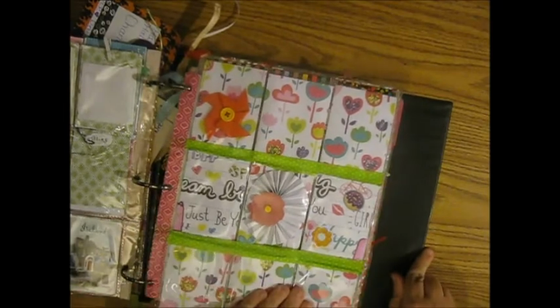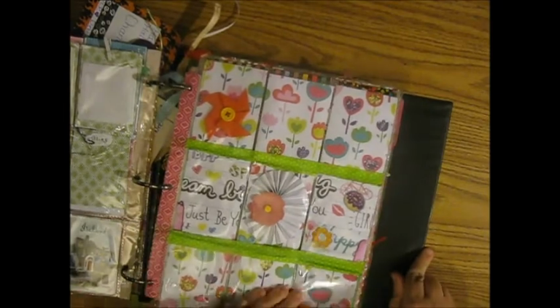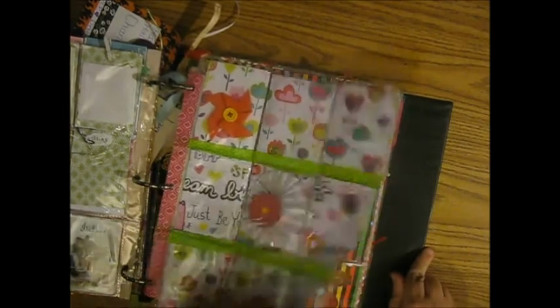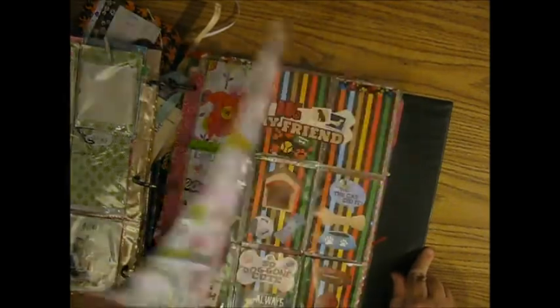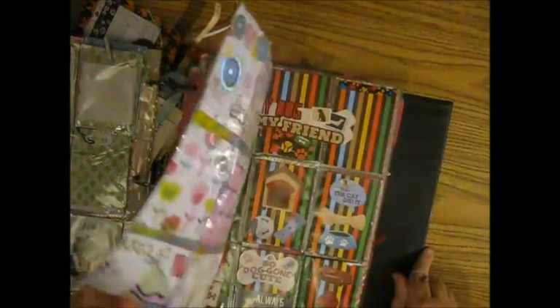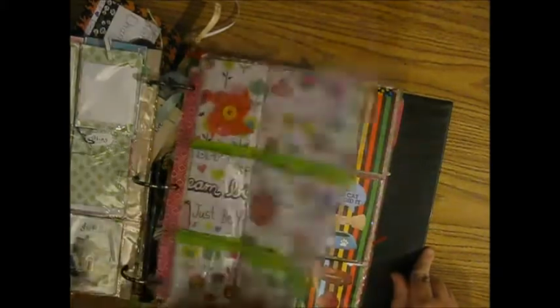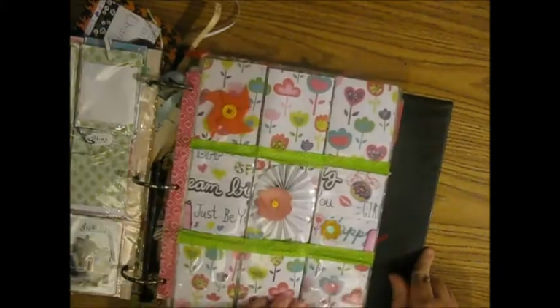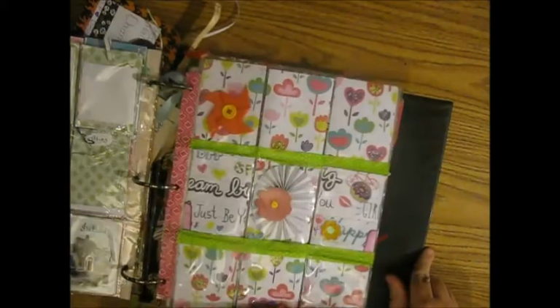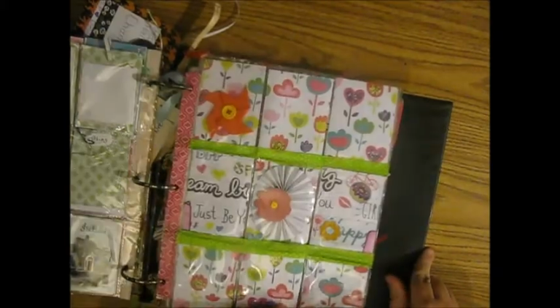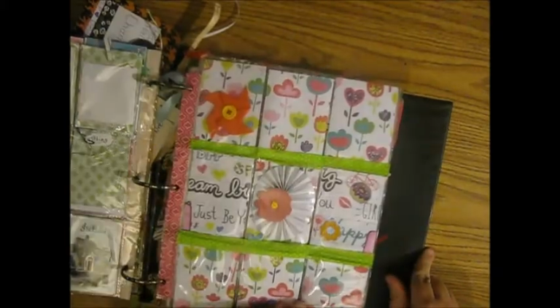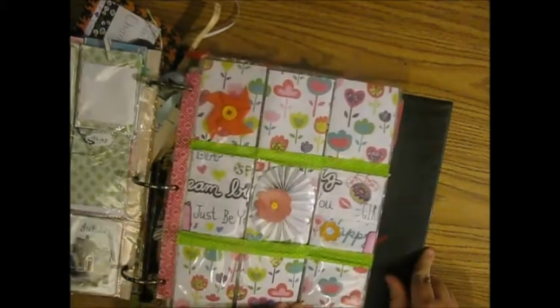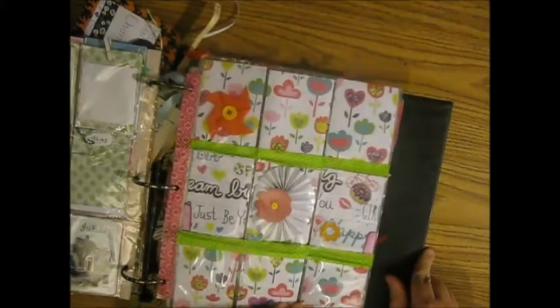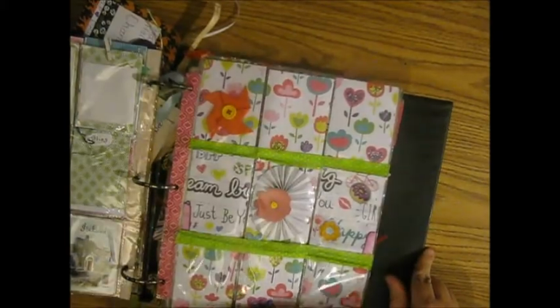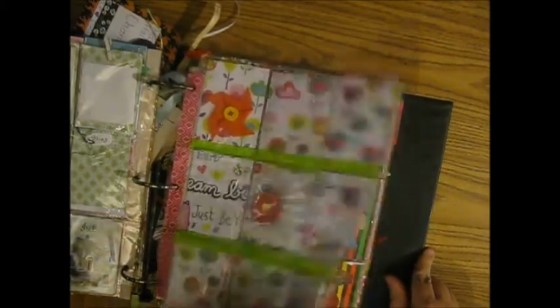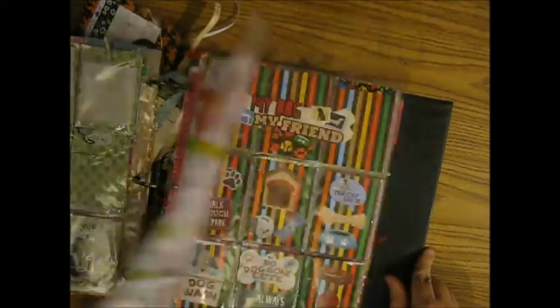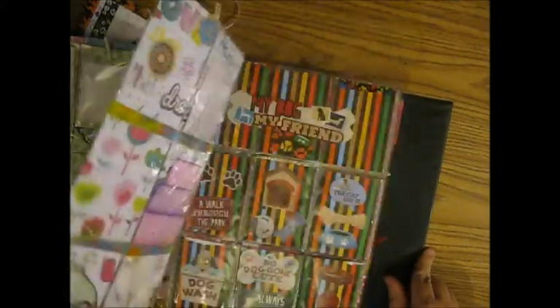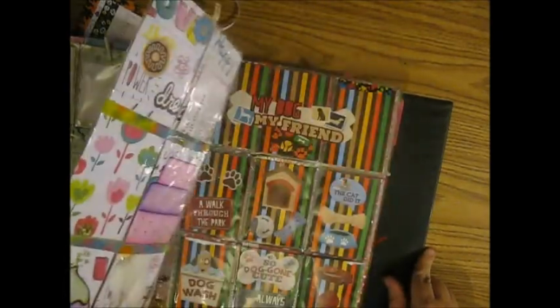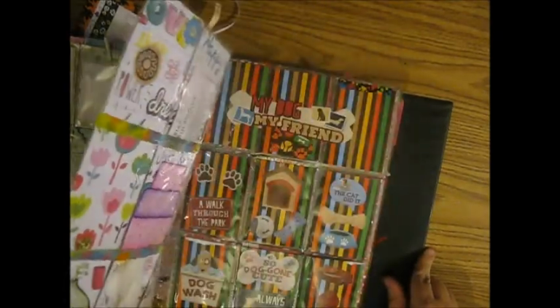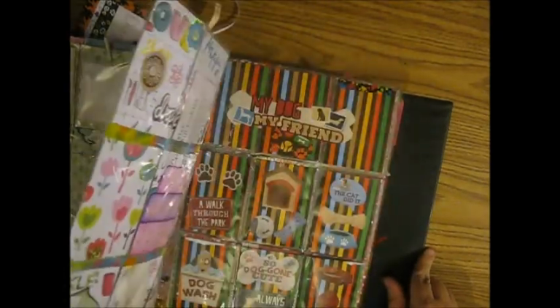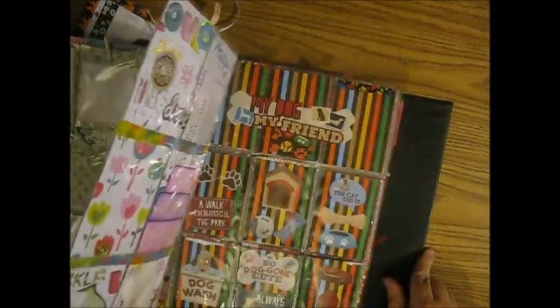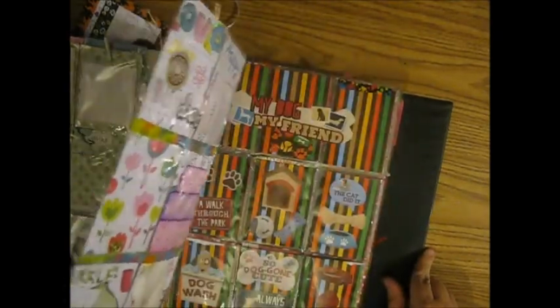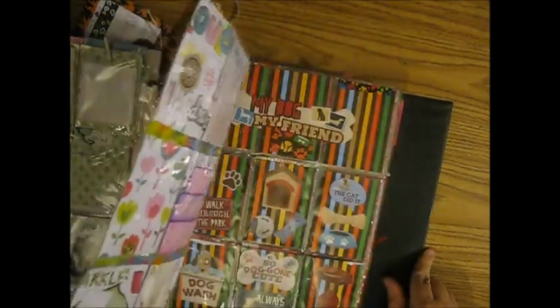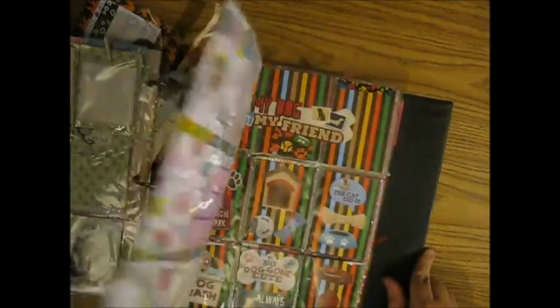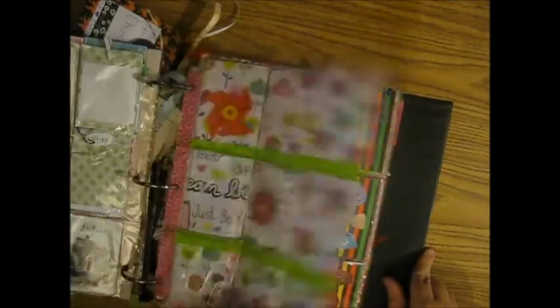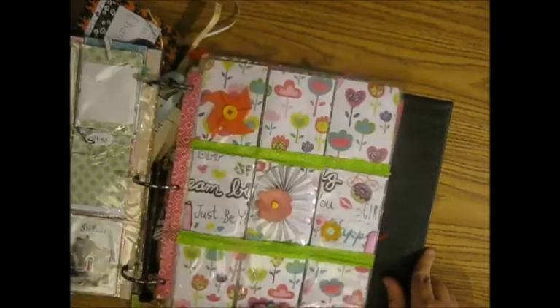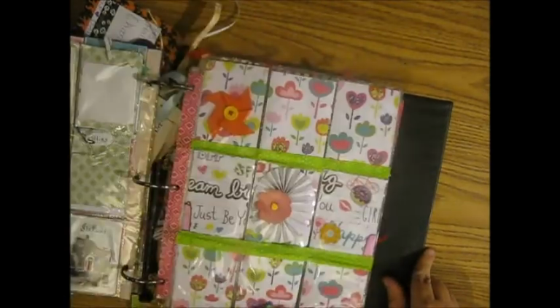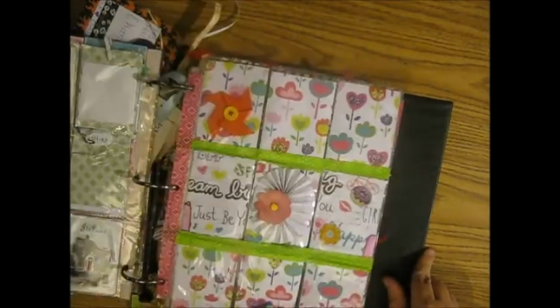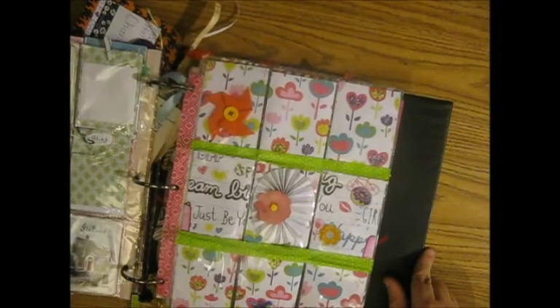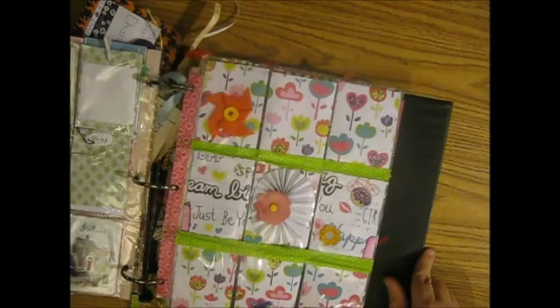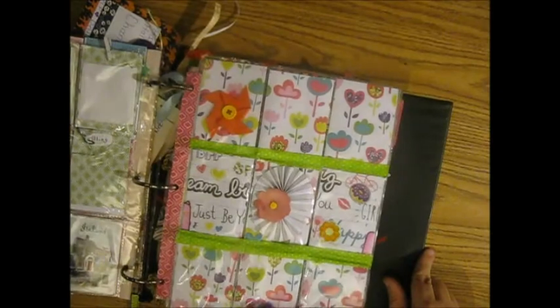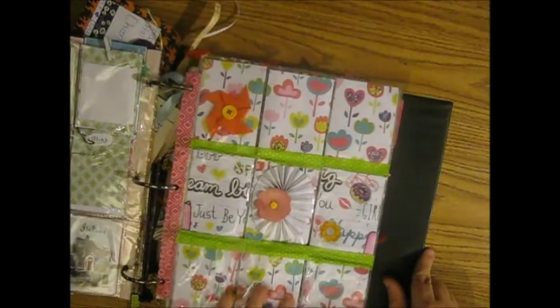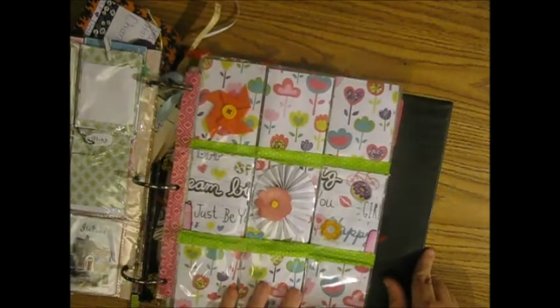This one was one of the first ones that I had gotten — this is from Bridget Gonzalez, she was from California.